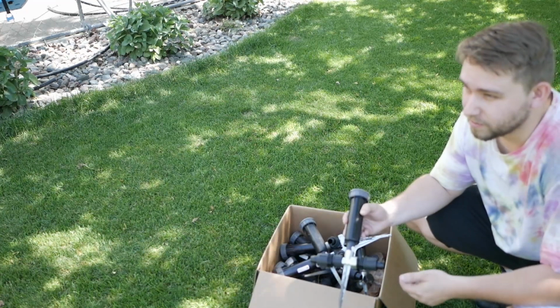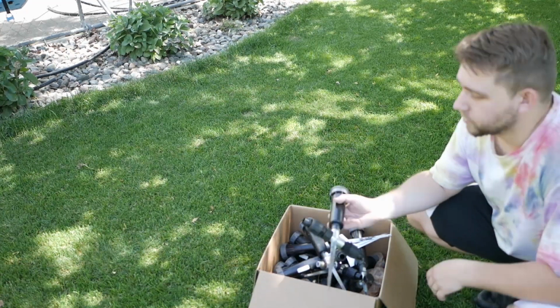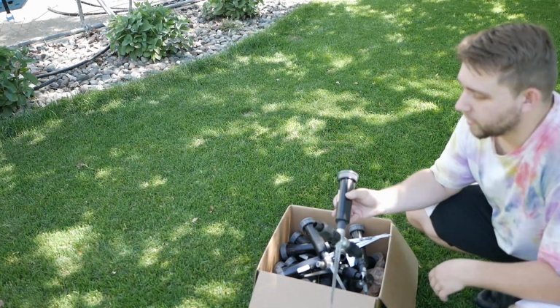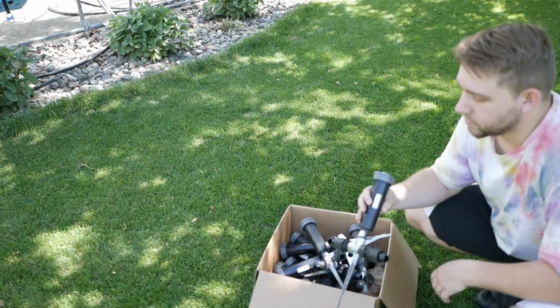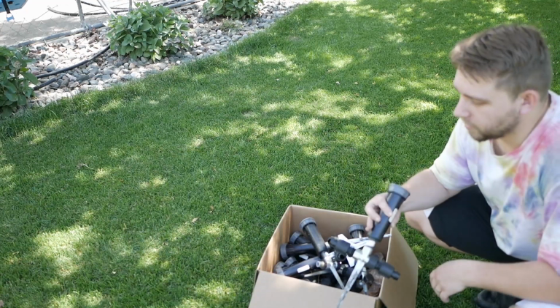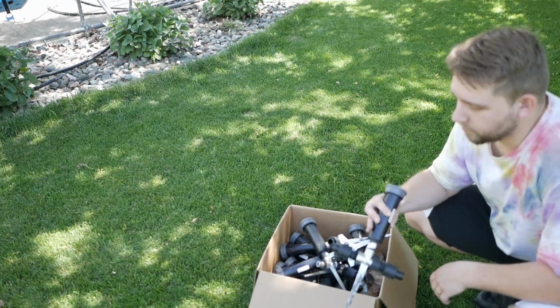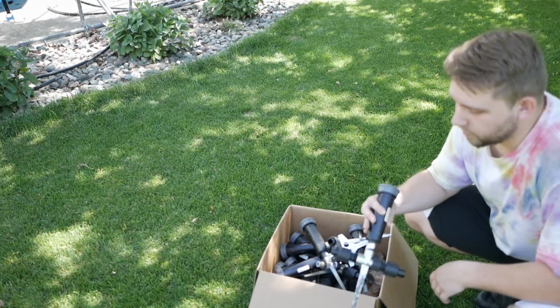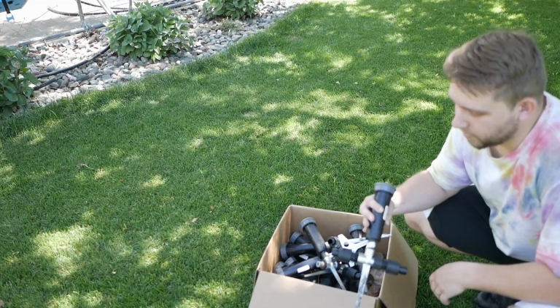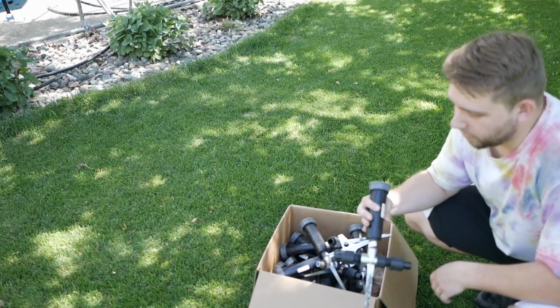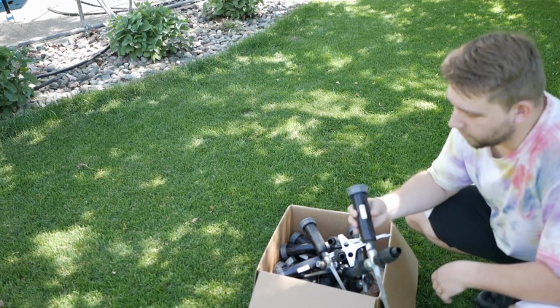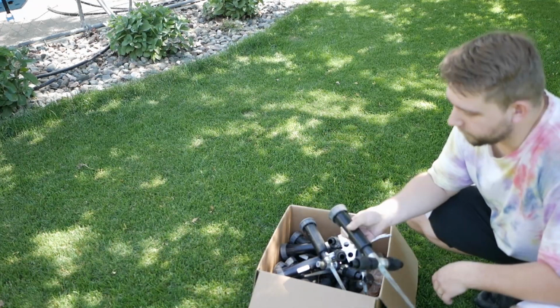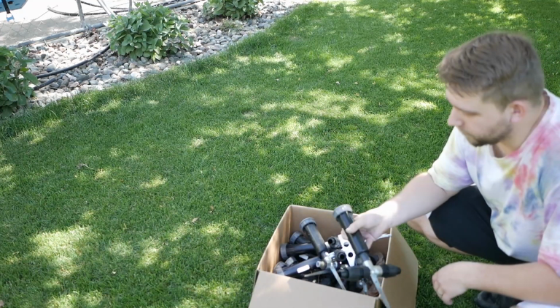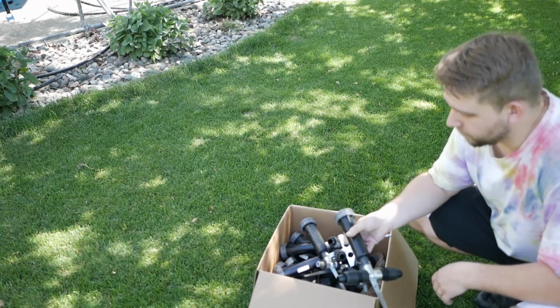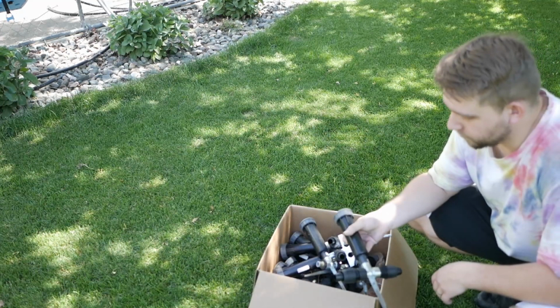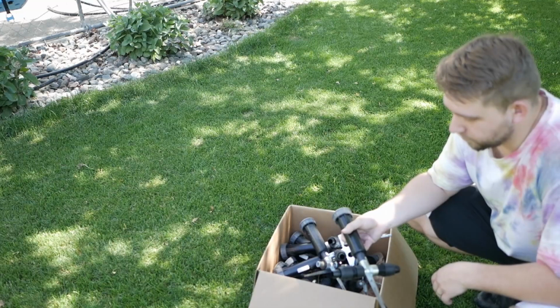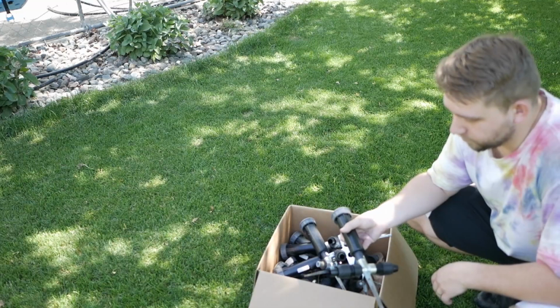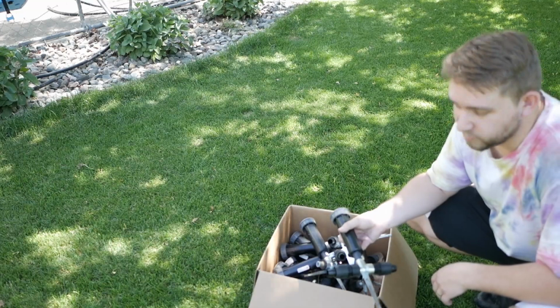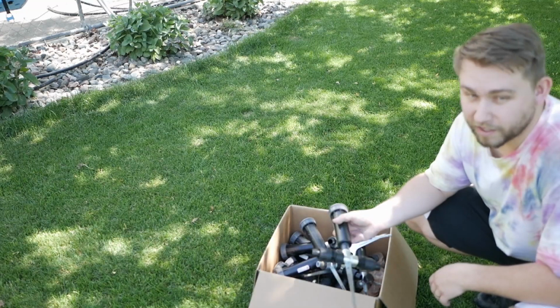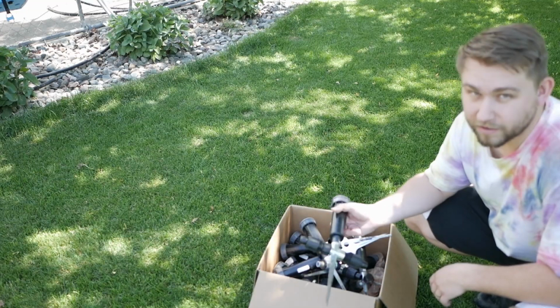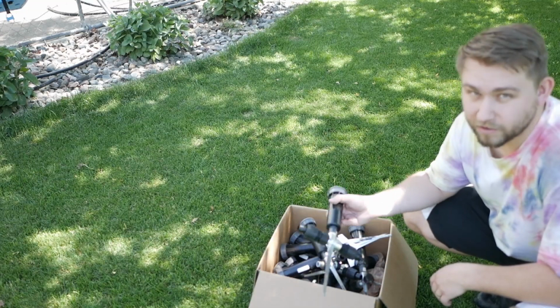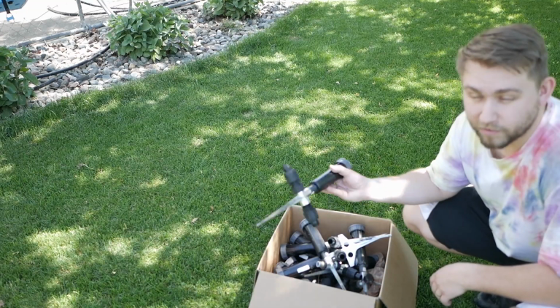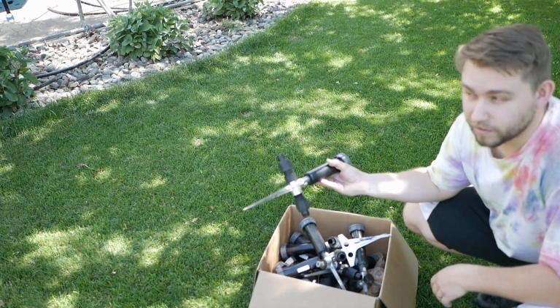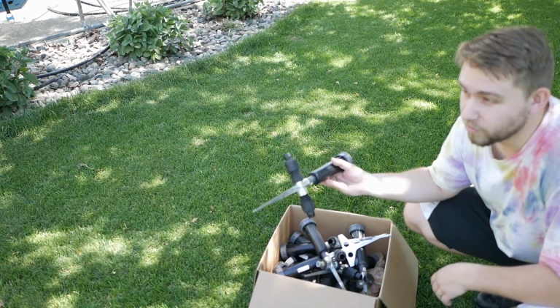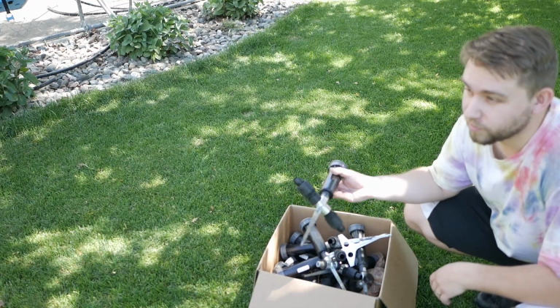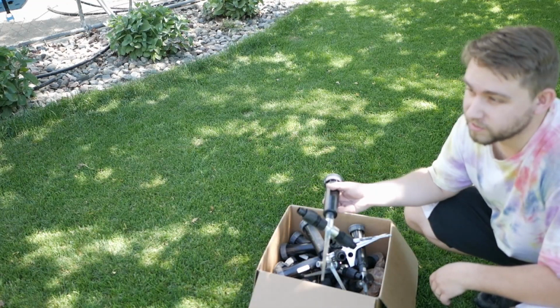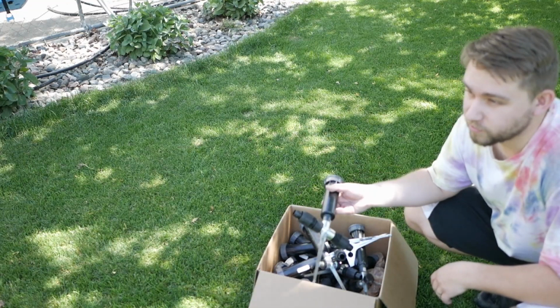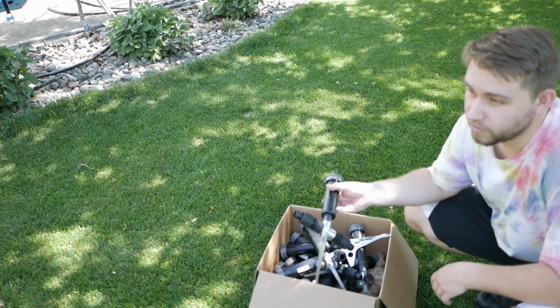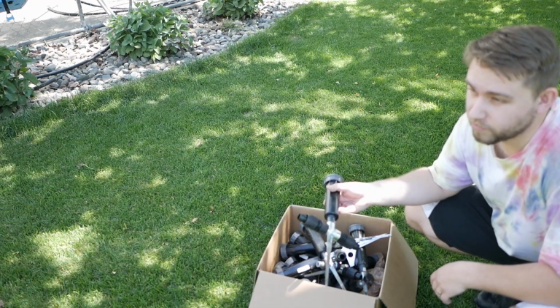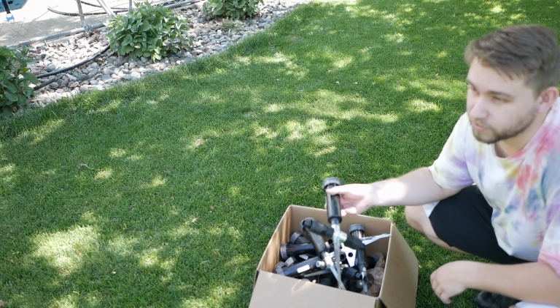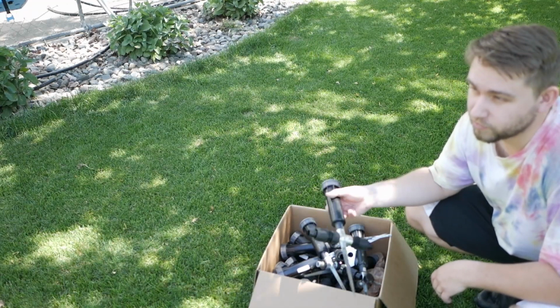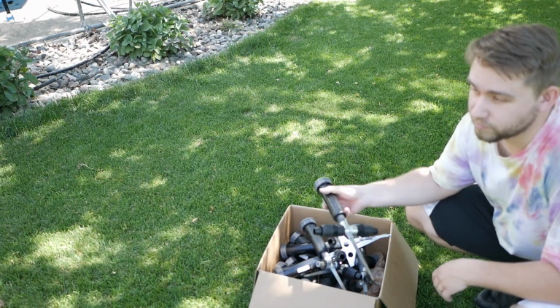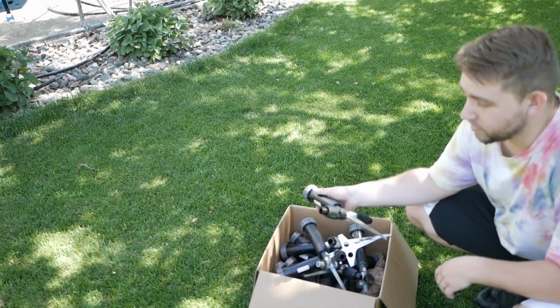So next up, now that I got all of them put together, we're gonna go place them around where they're supposed to be.